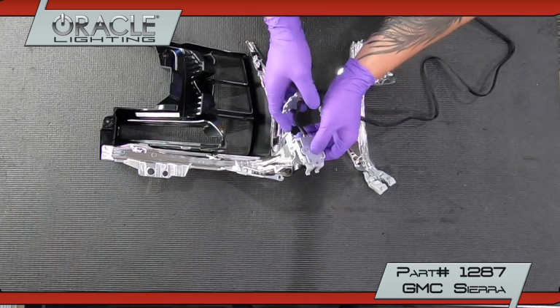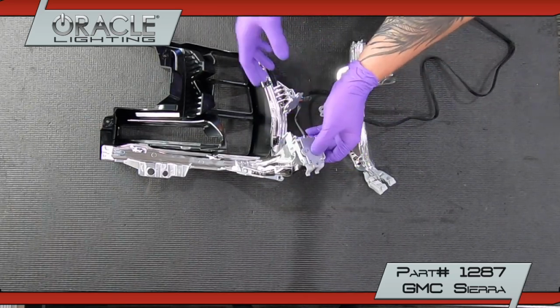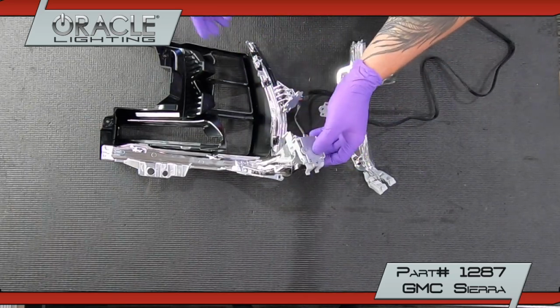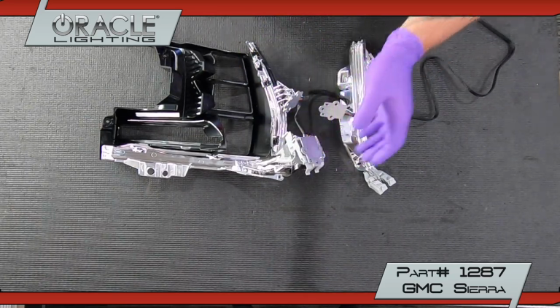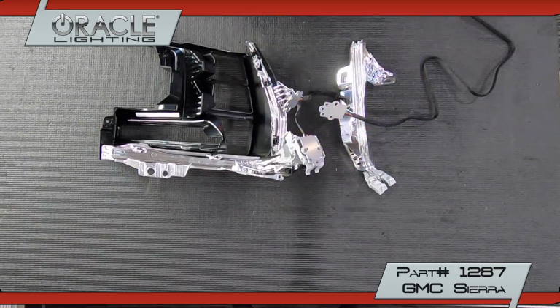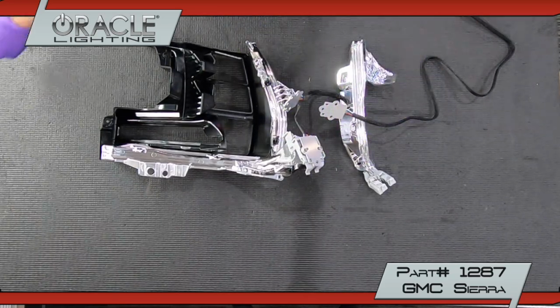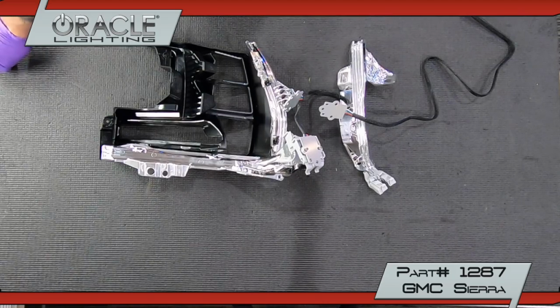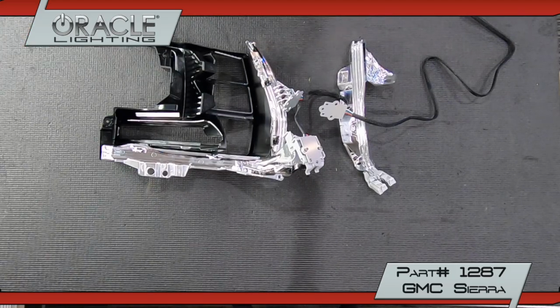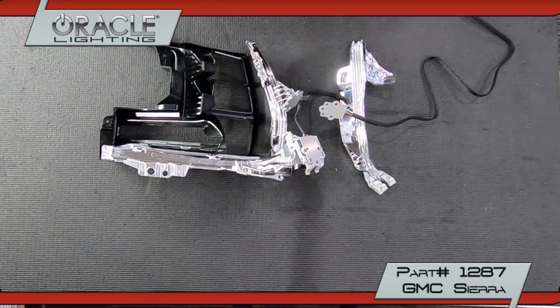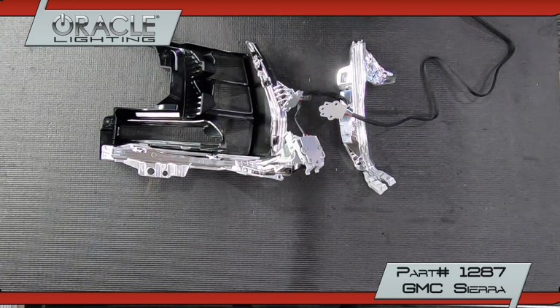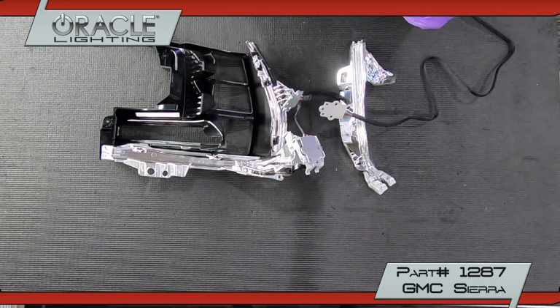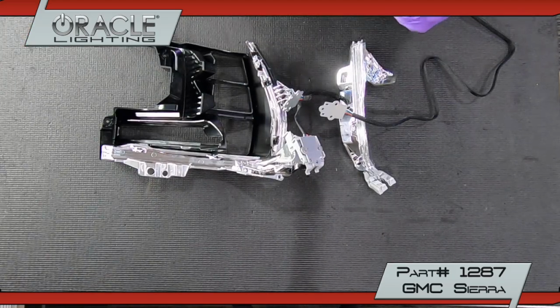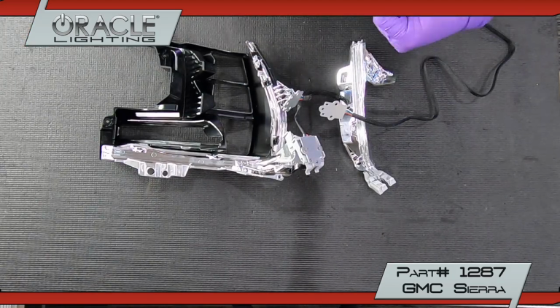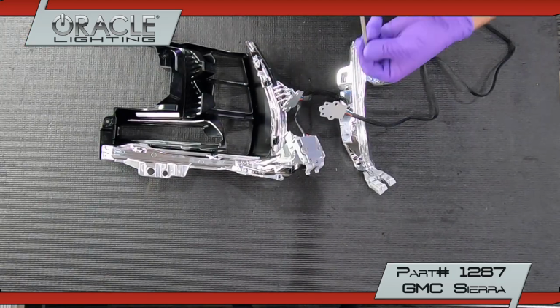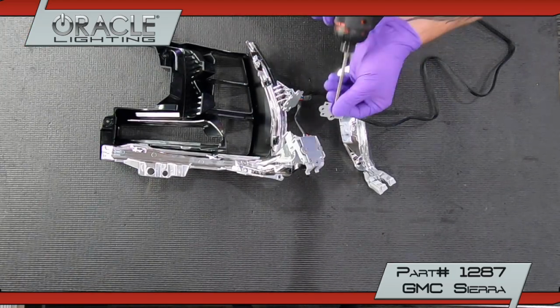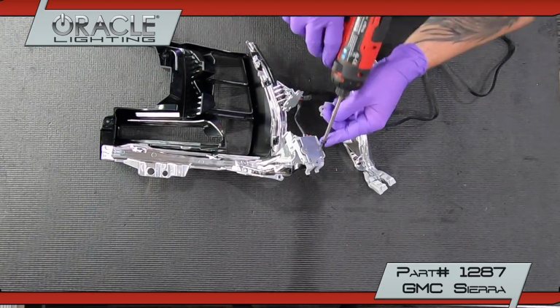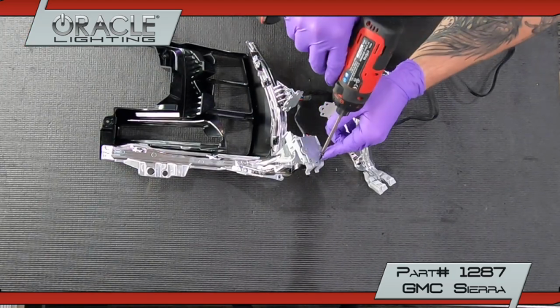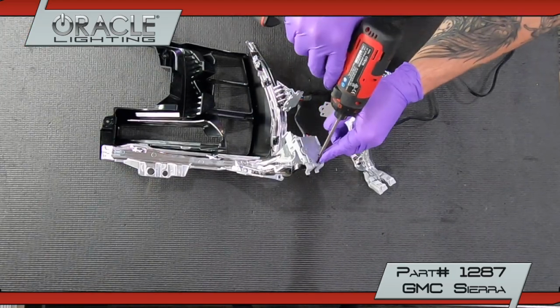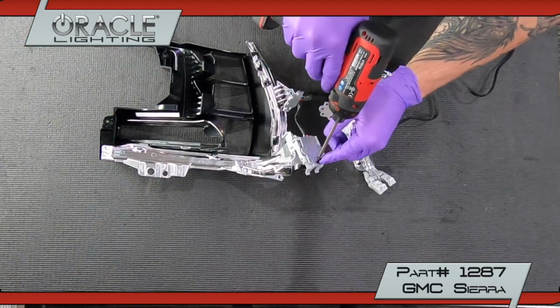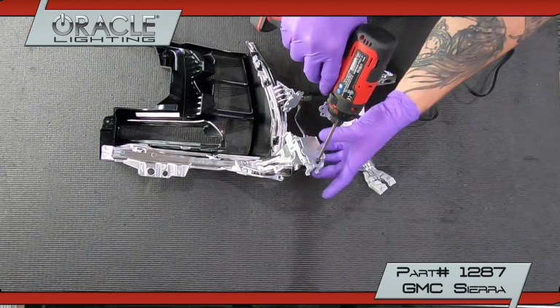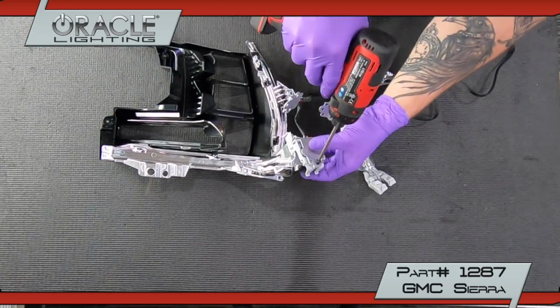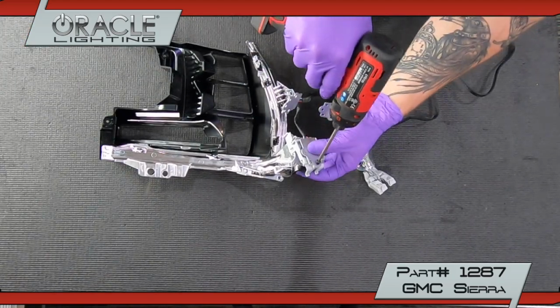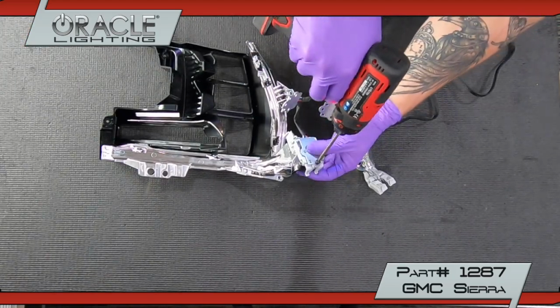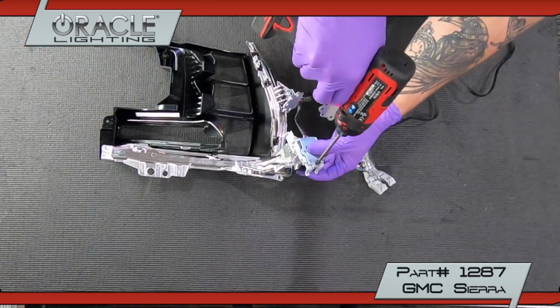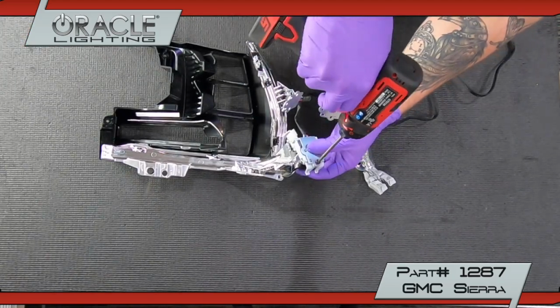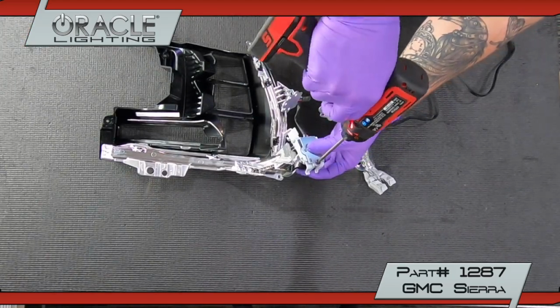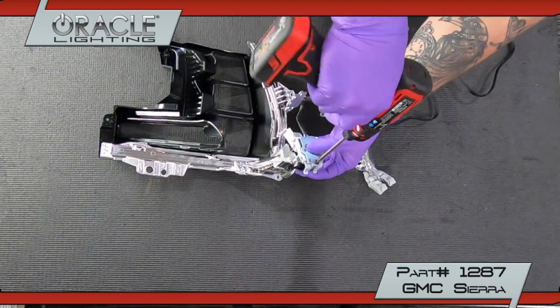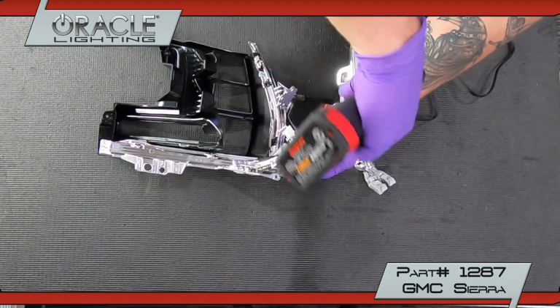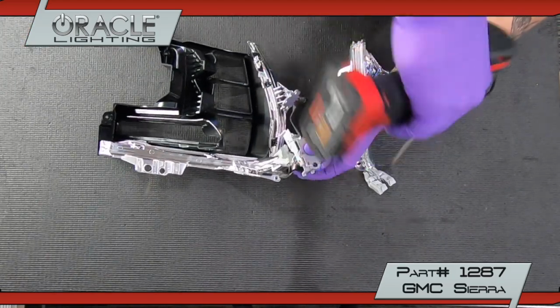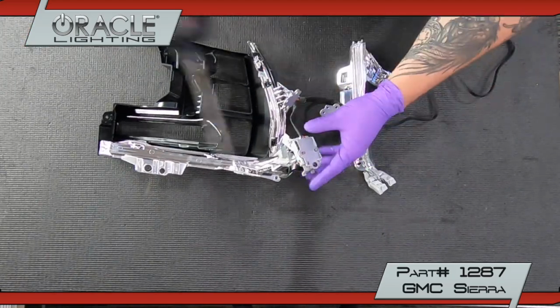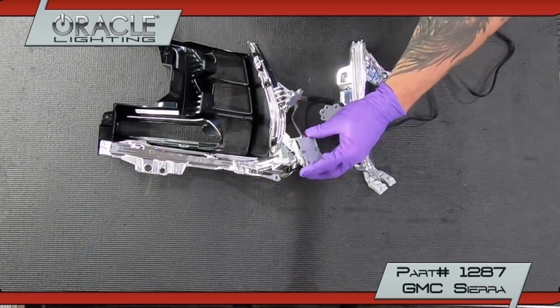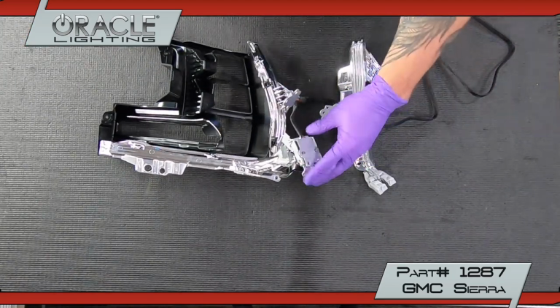Install the ColorShift DRL boards to the DRL assembly. Install the DRL assembly using the same T20 screws.